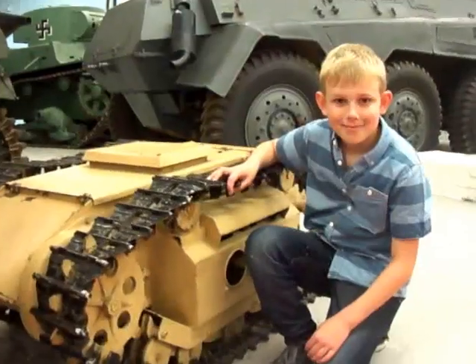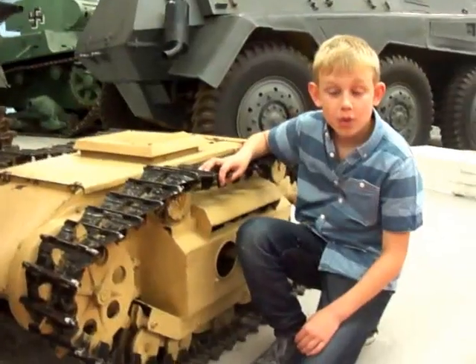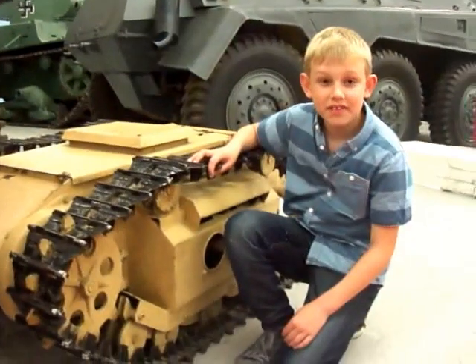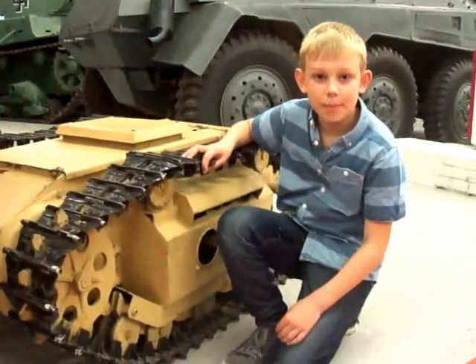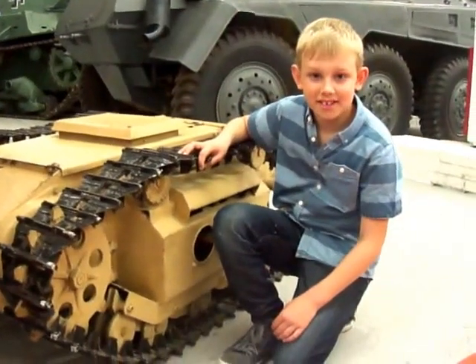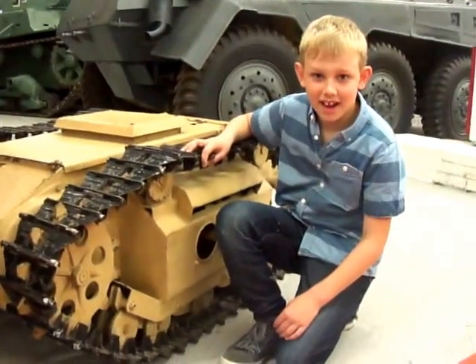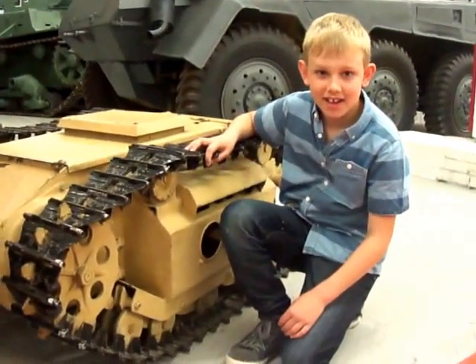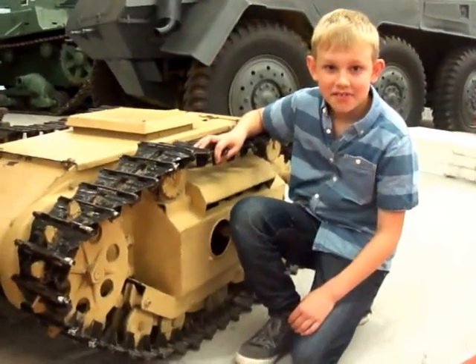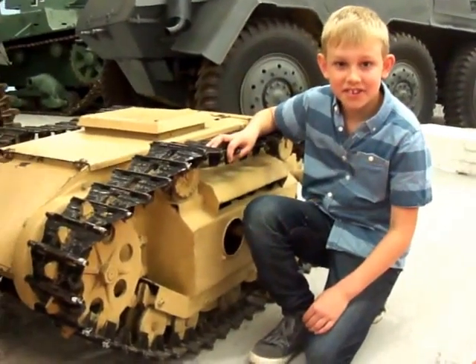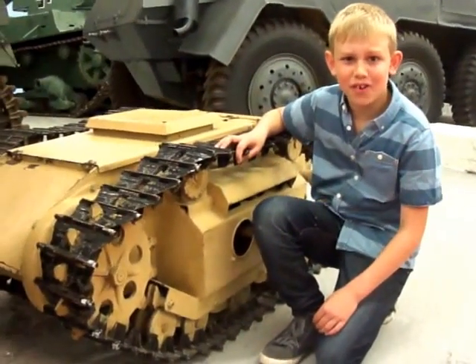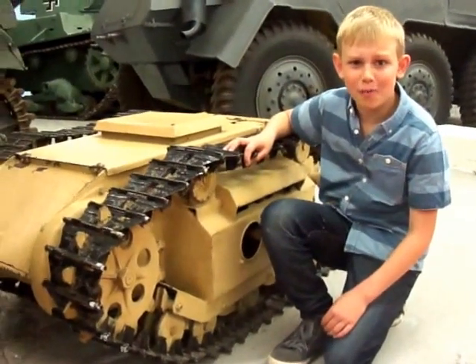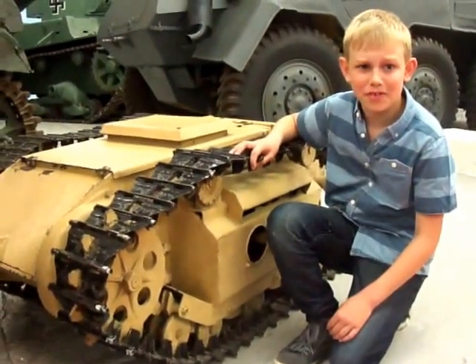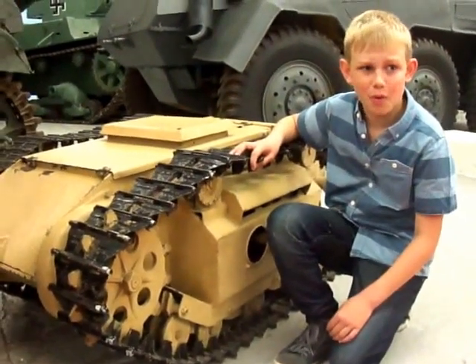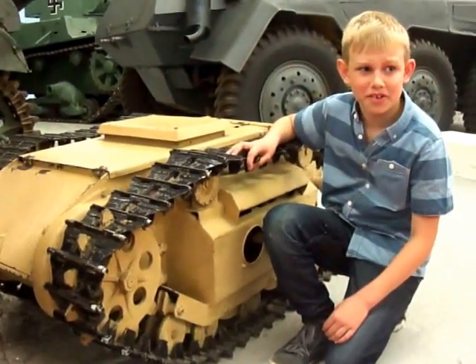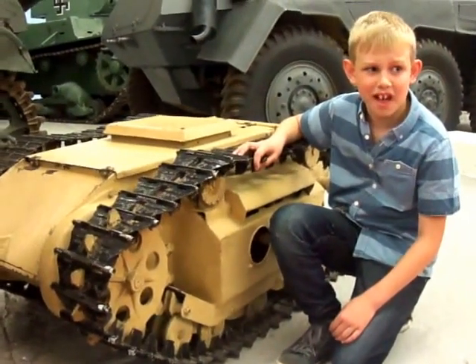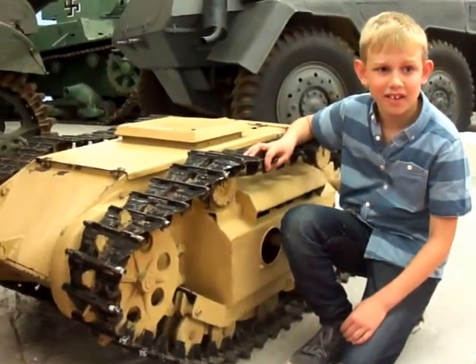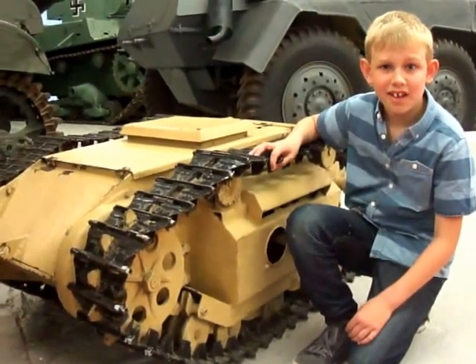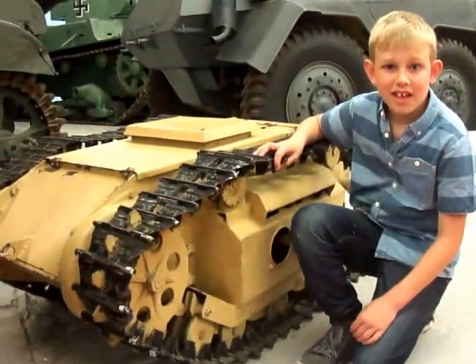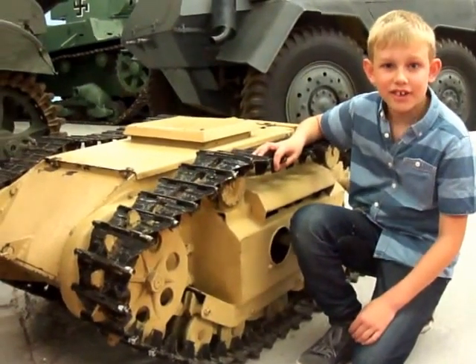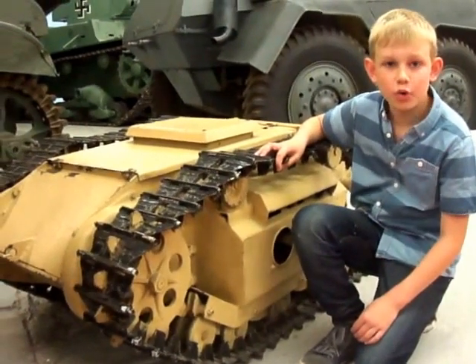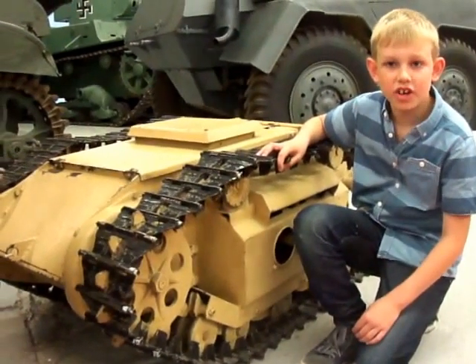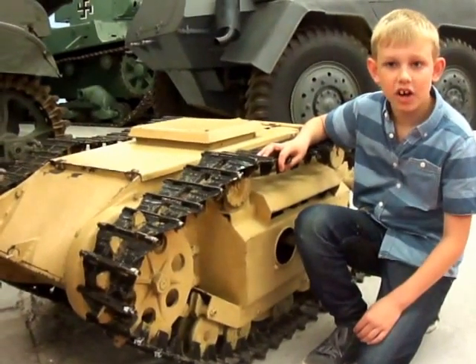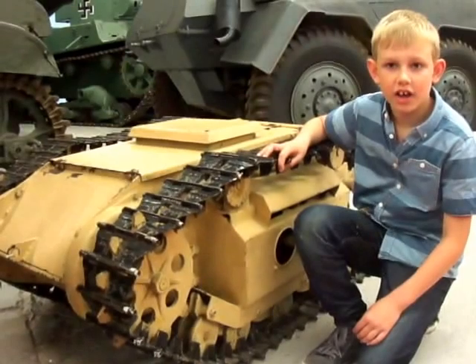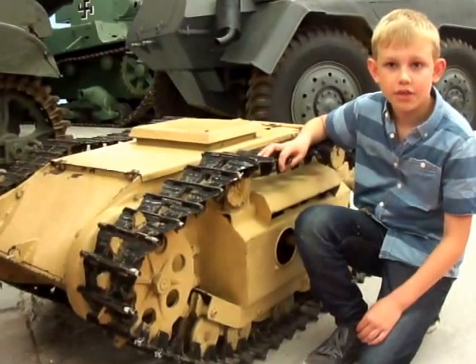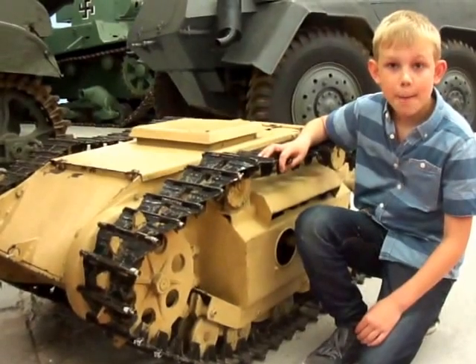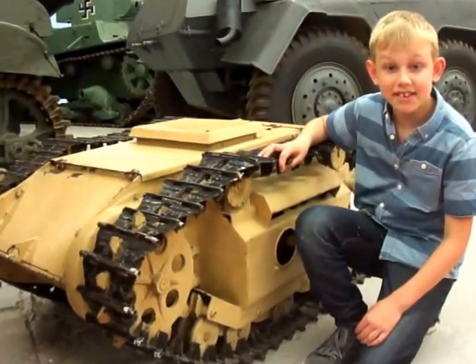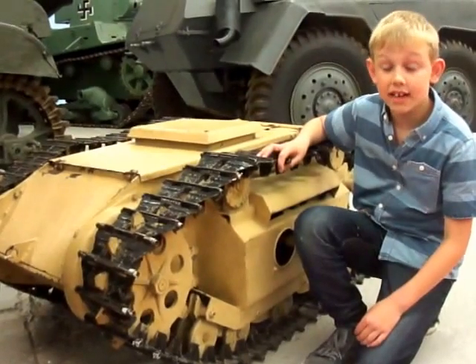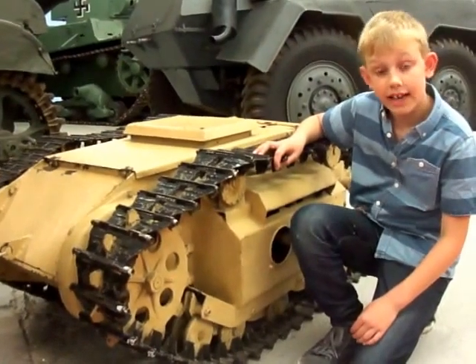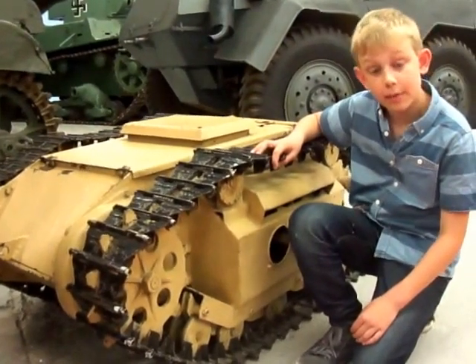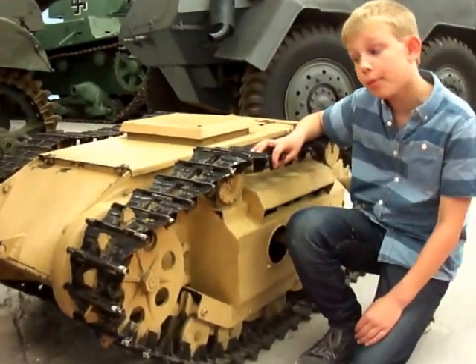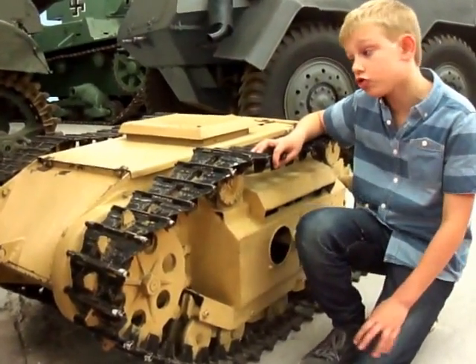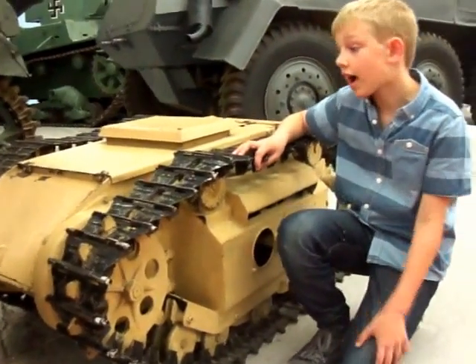We've seen the biggest tank. This has got to be the smallest tank. It's called the Goliath. Basically, it's a bomb on treads.